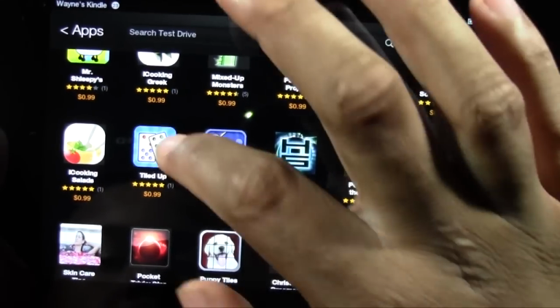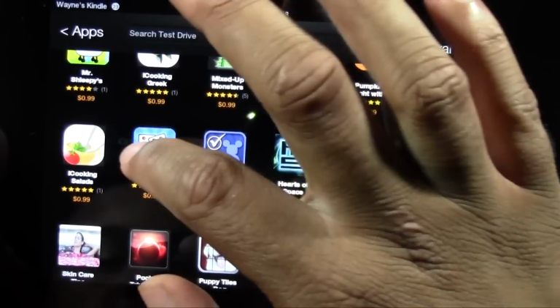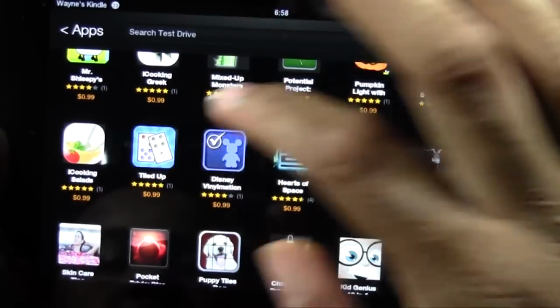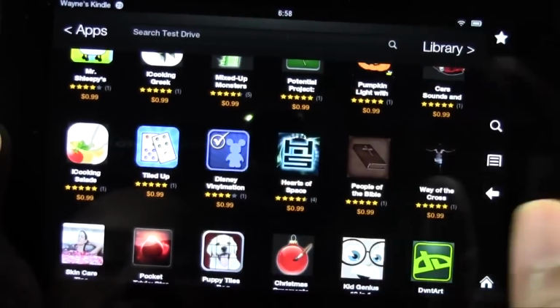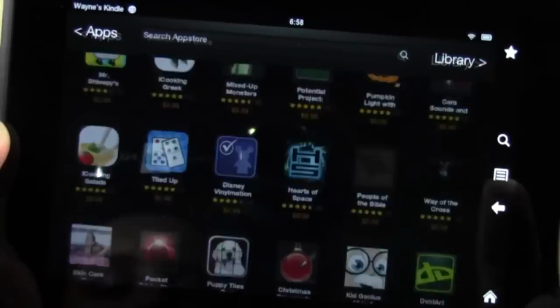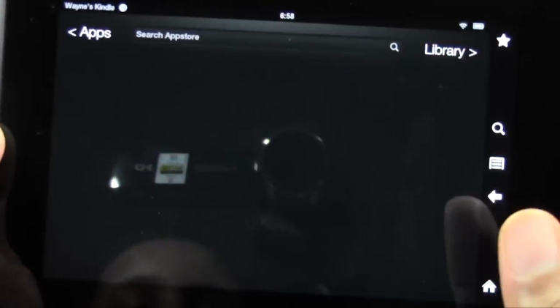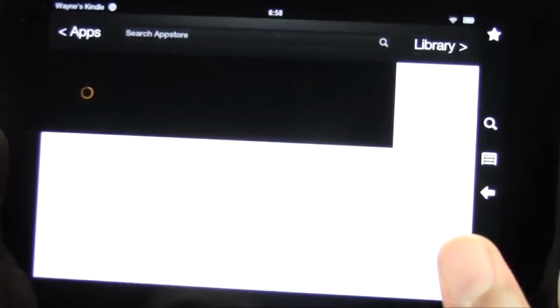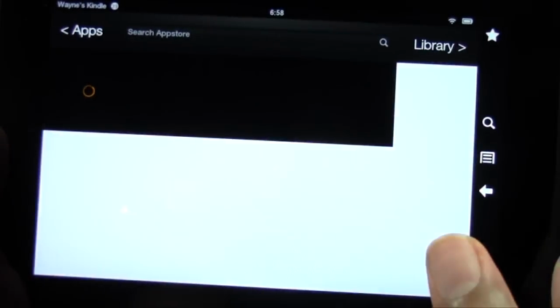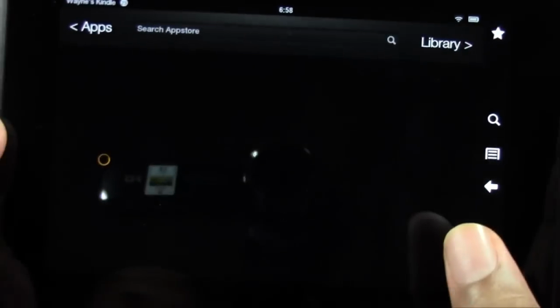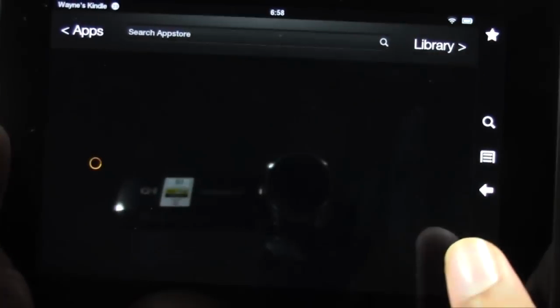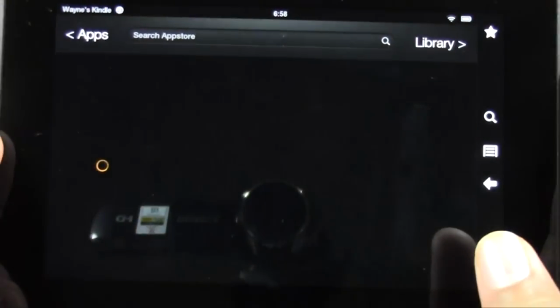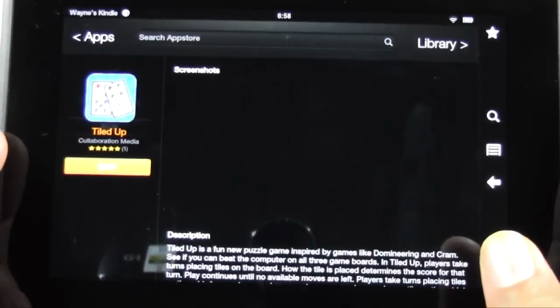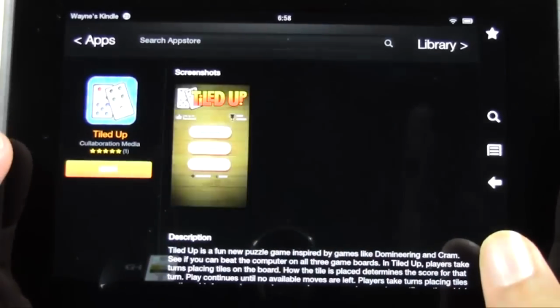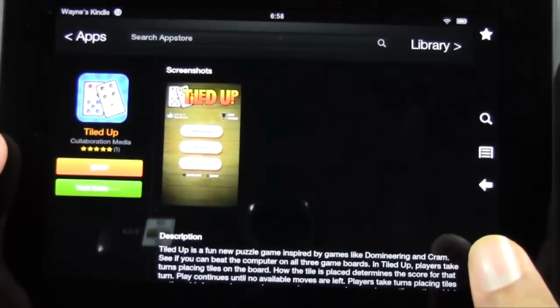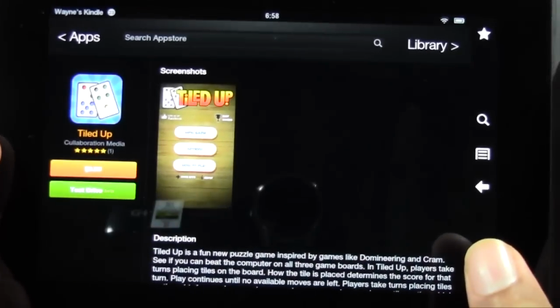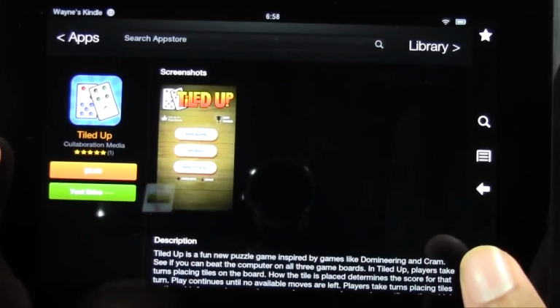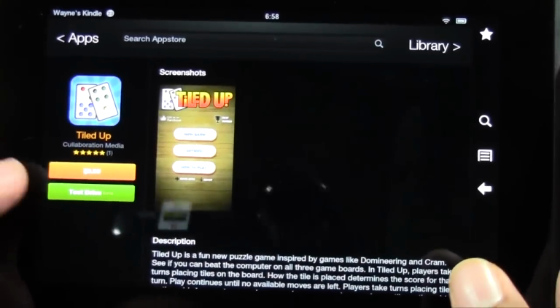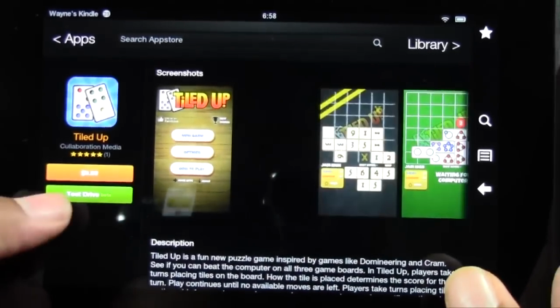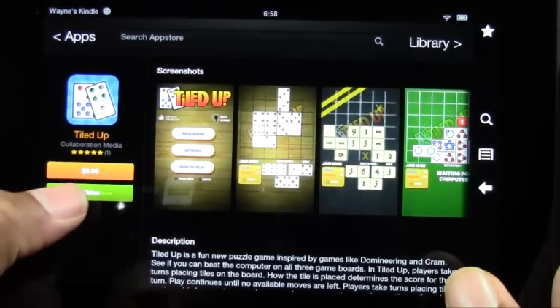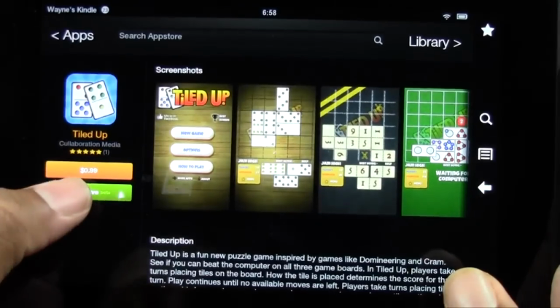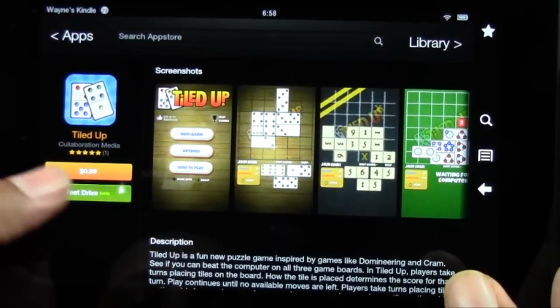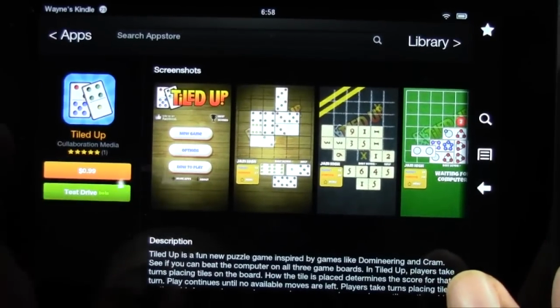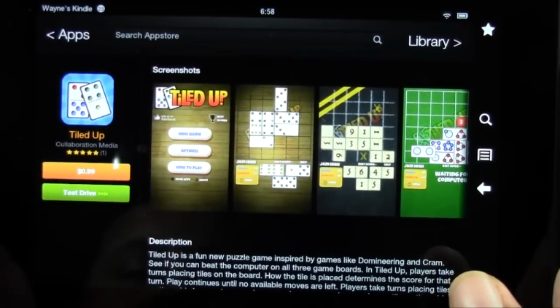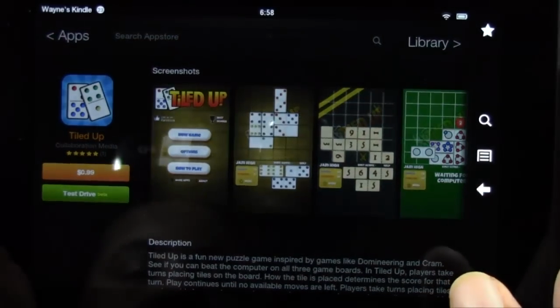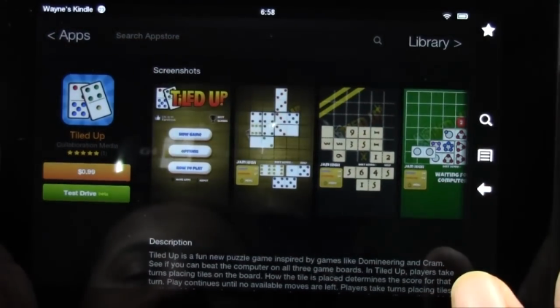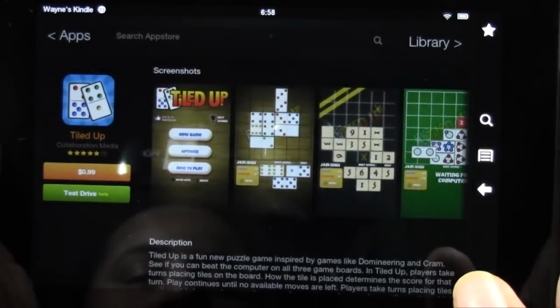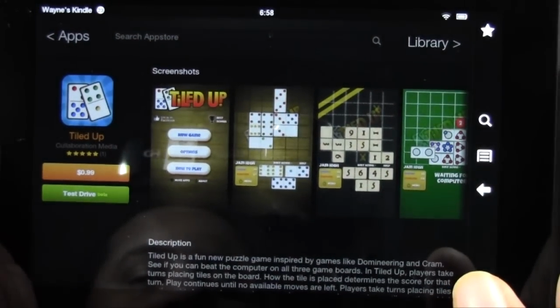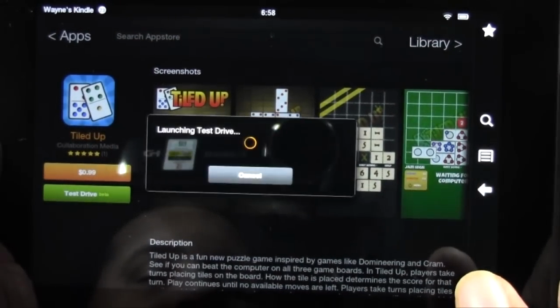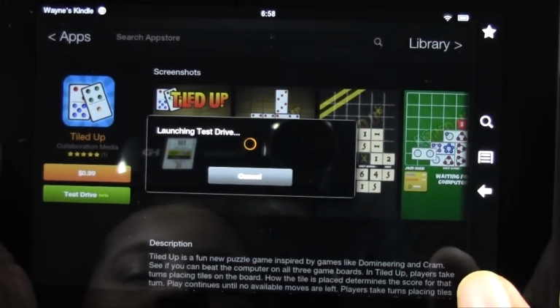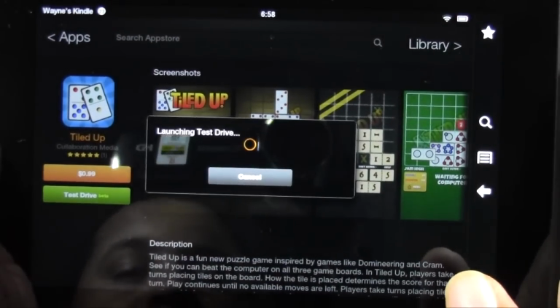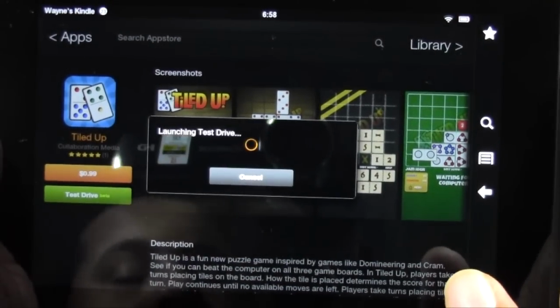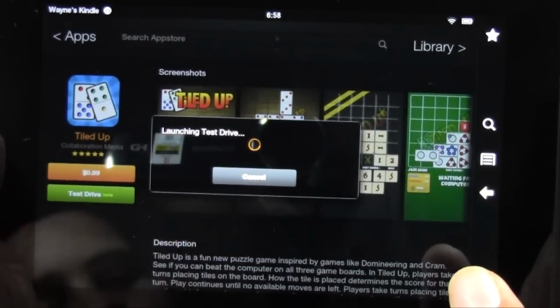Let's try Tile Up — maybe that's a domino game. I like dominoes, so let's see. Let's test drive it. It is not a domino game.